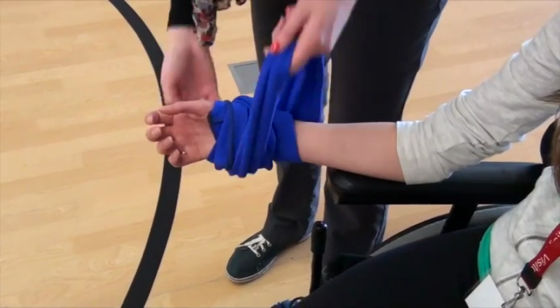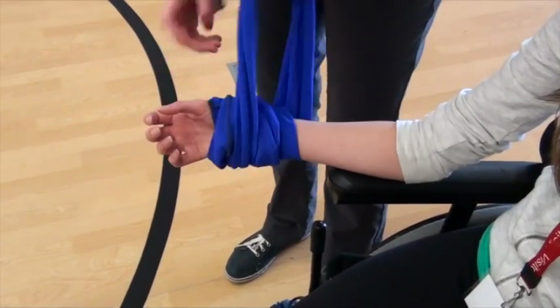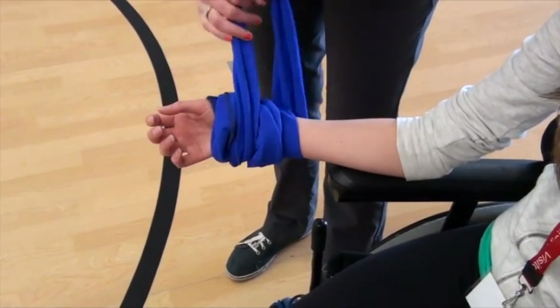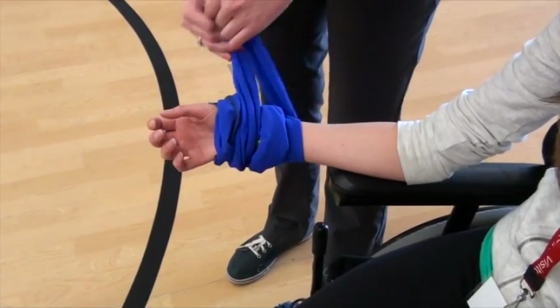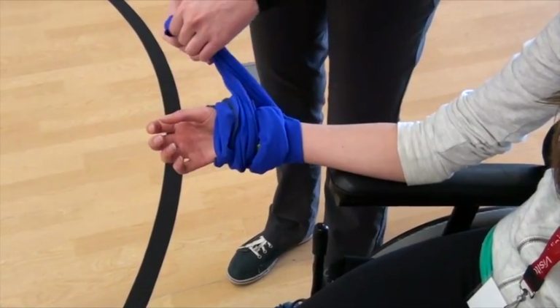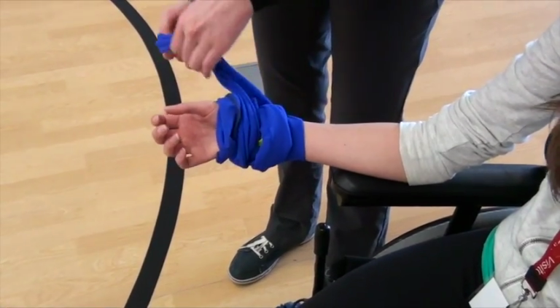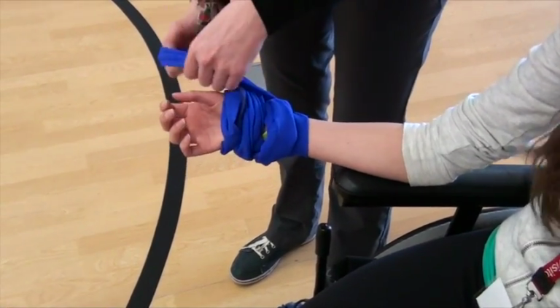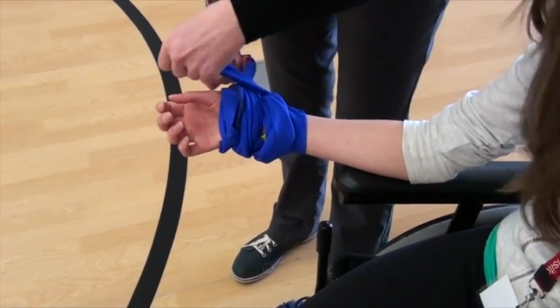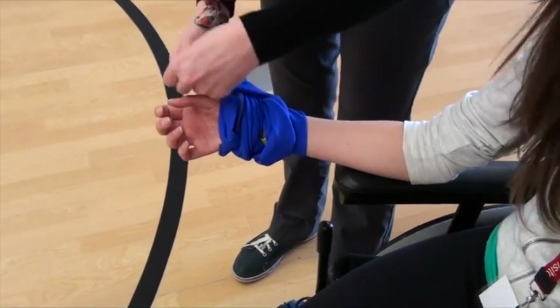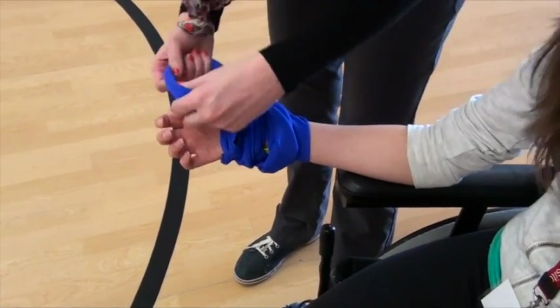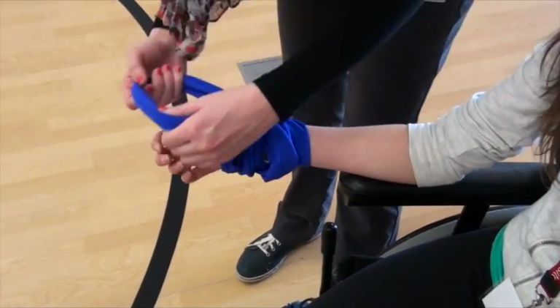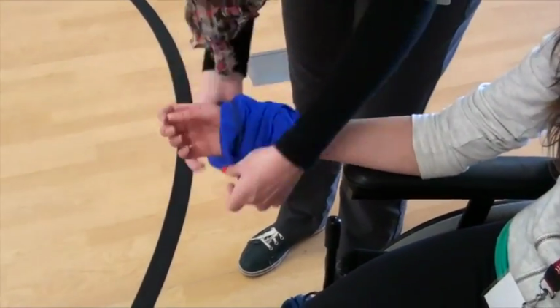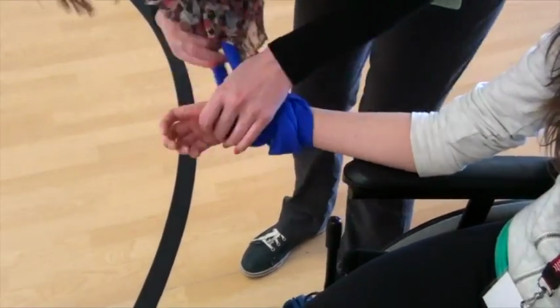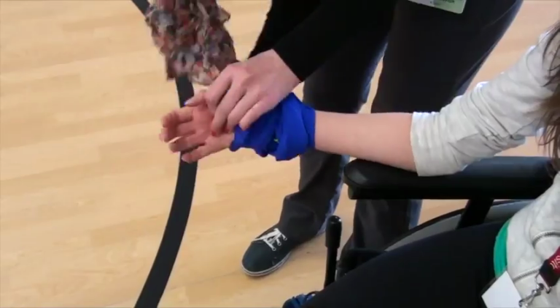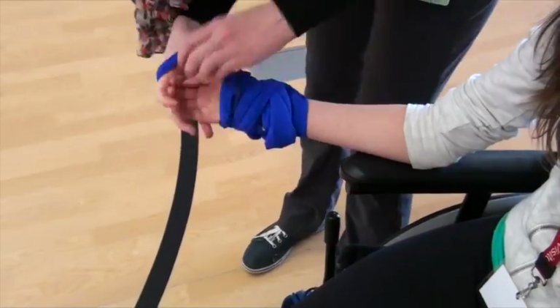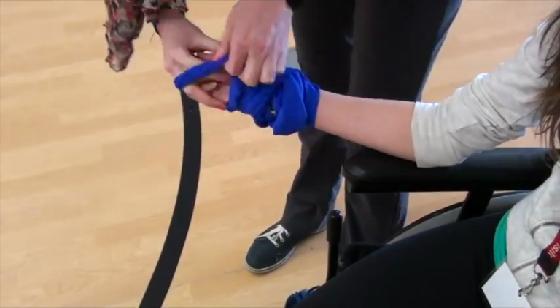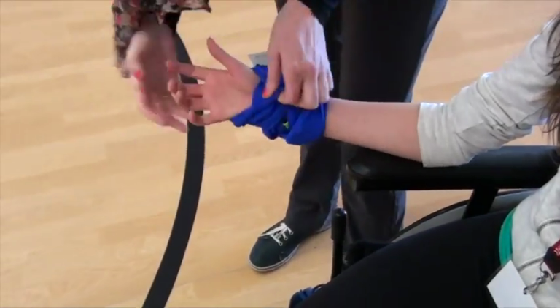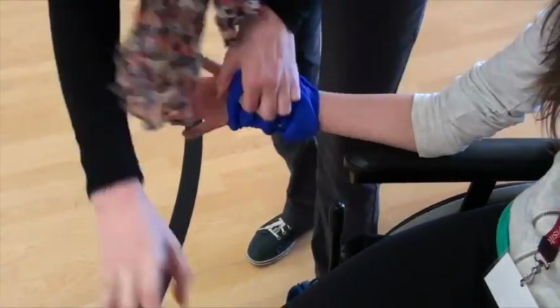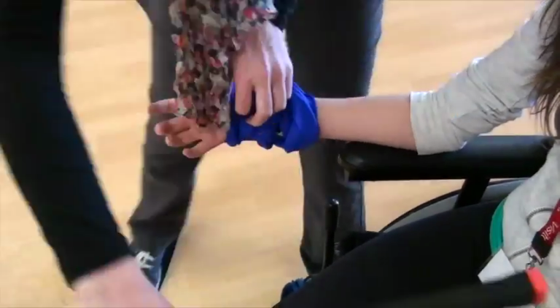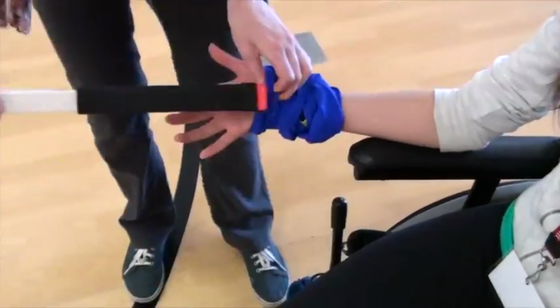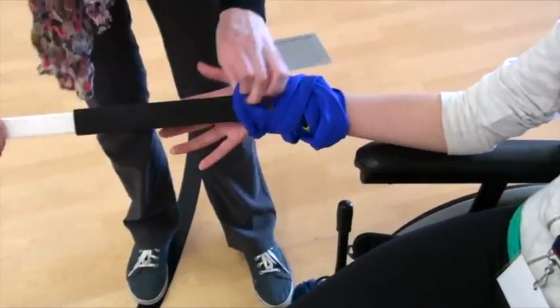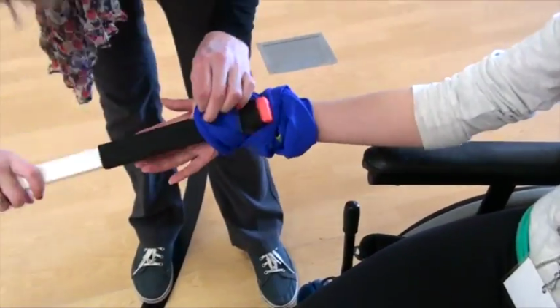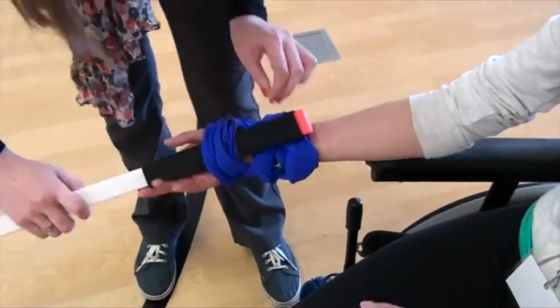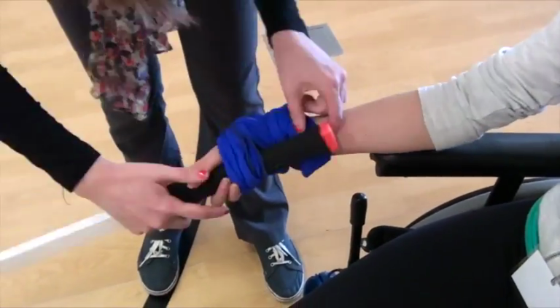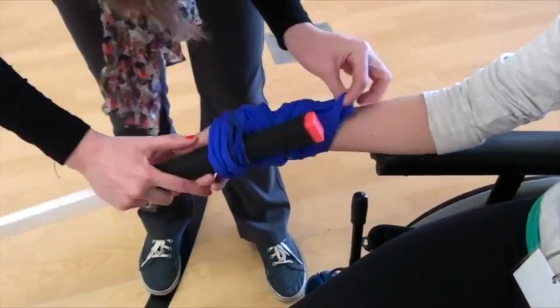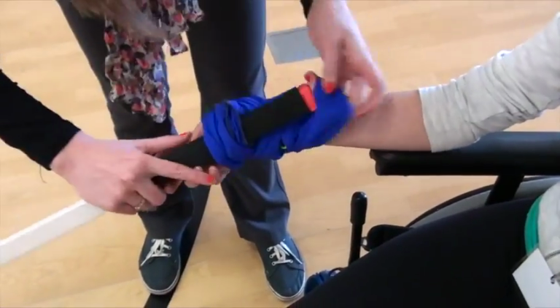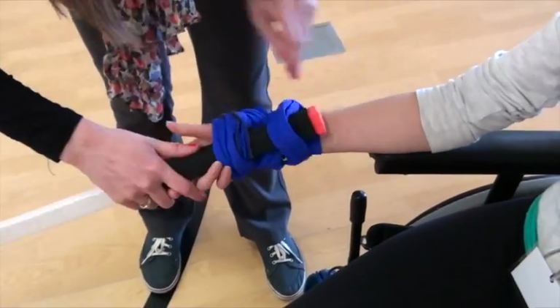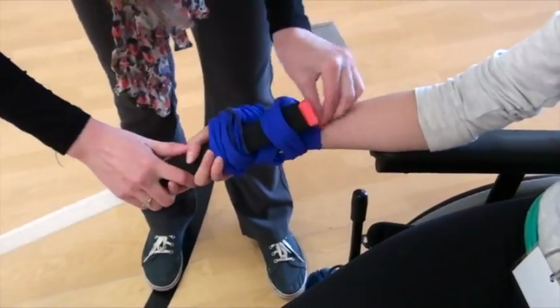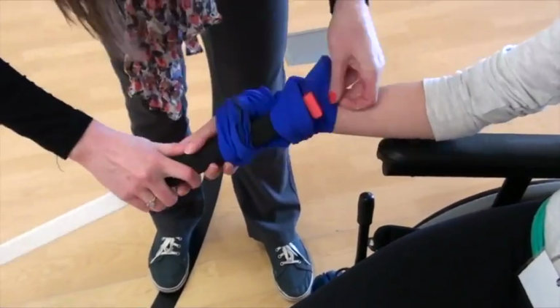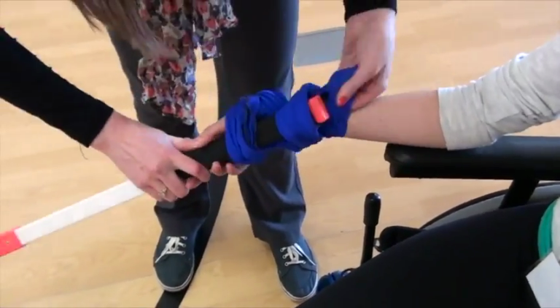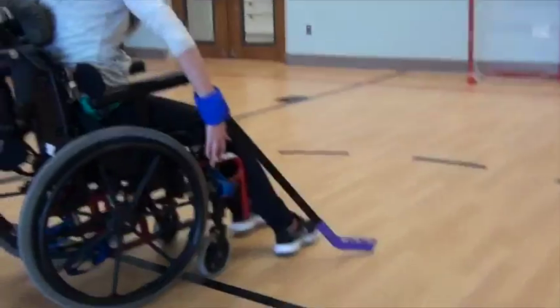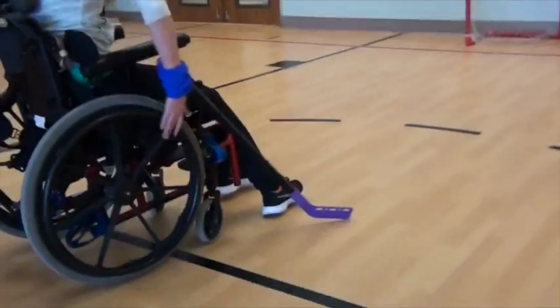By taping the stick to the hands, individuals can still swing a hockey stick without actually grasping it in their hands.